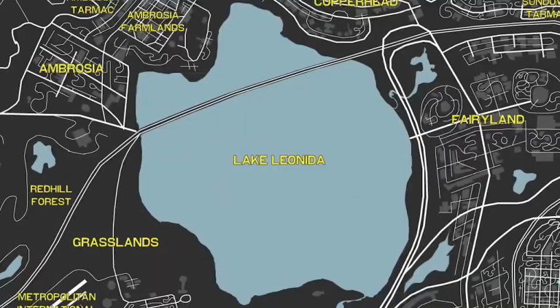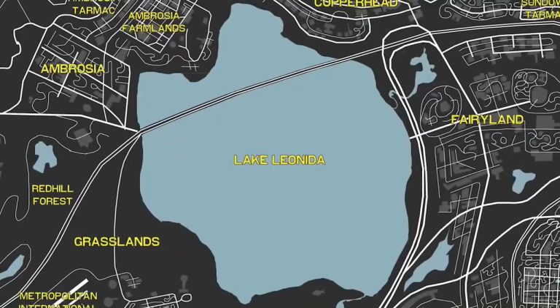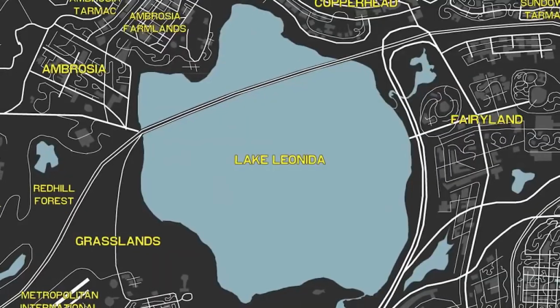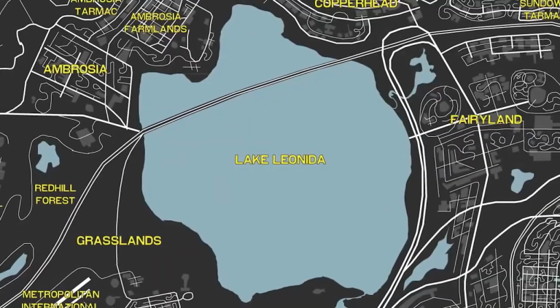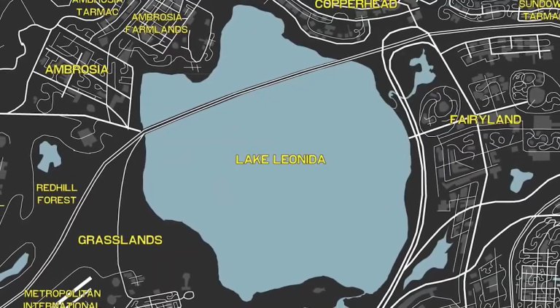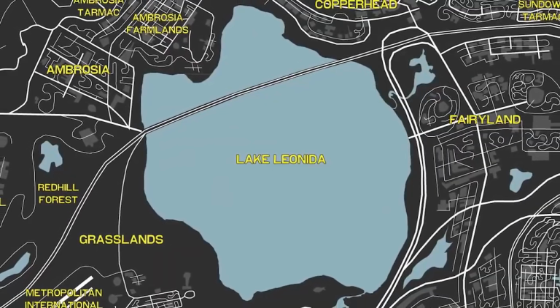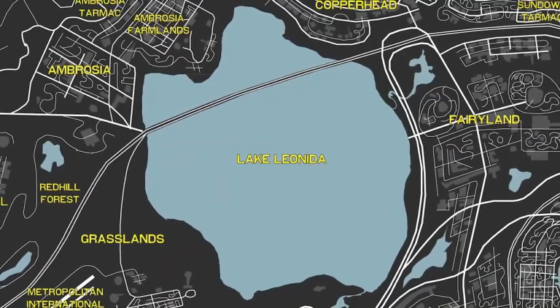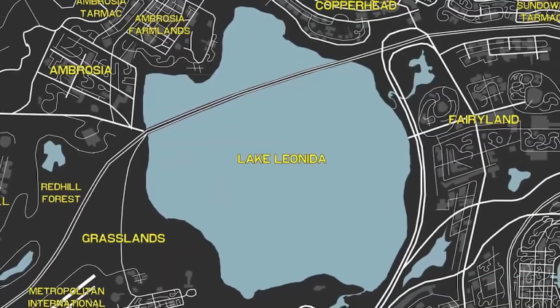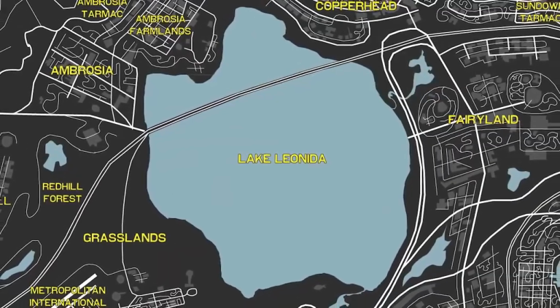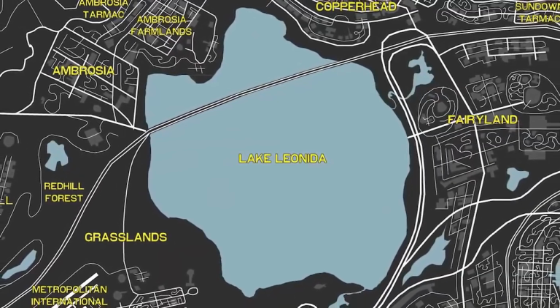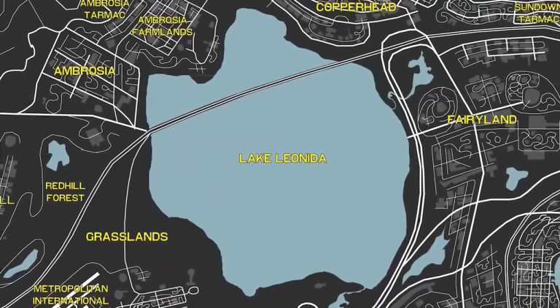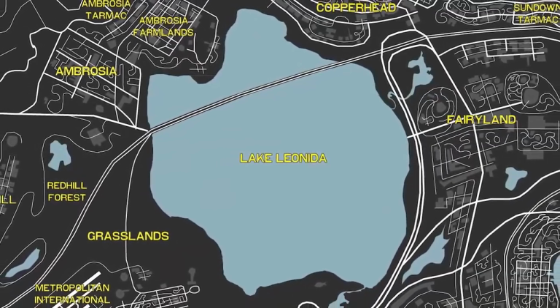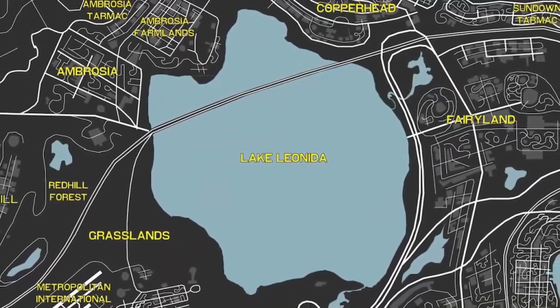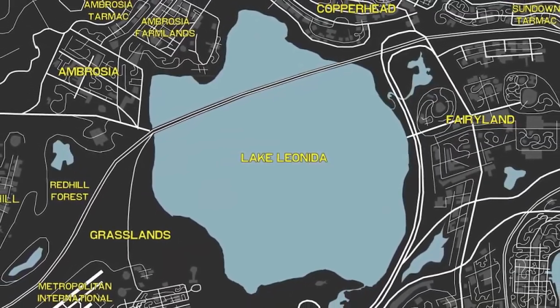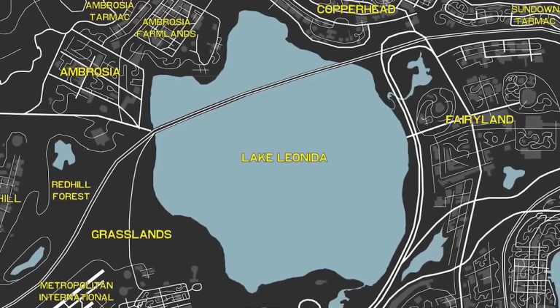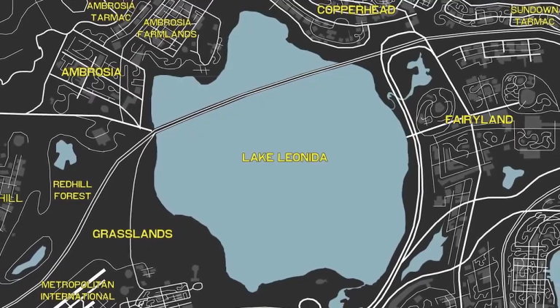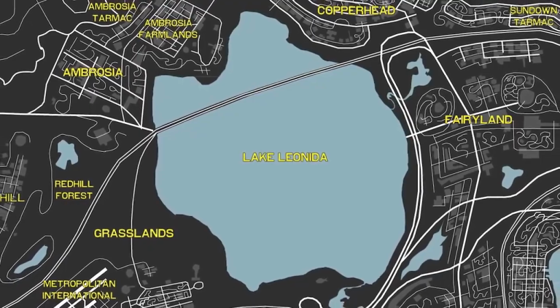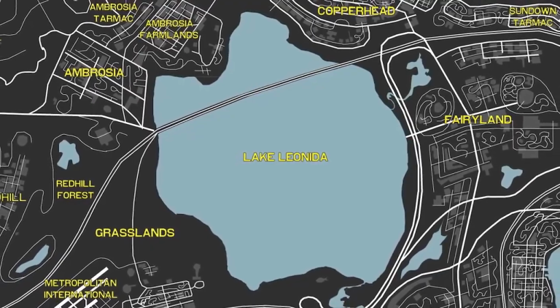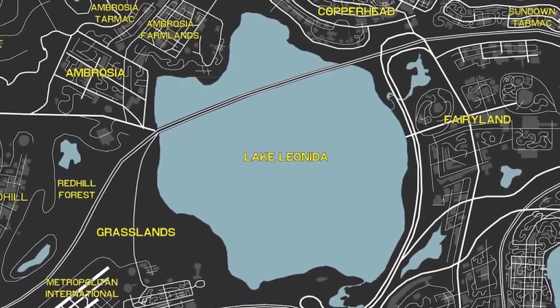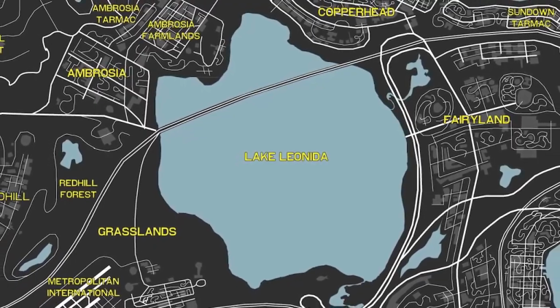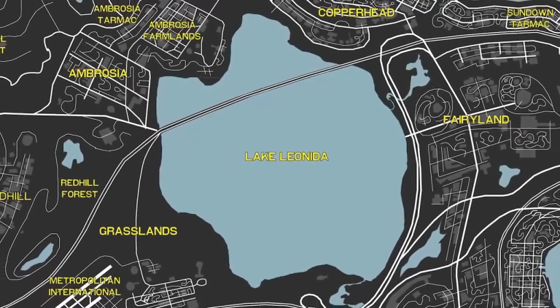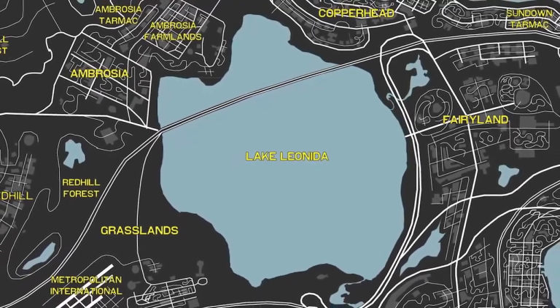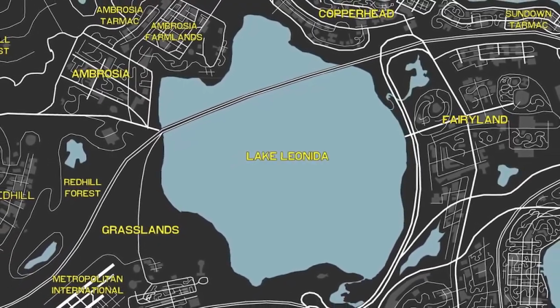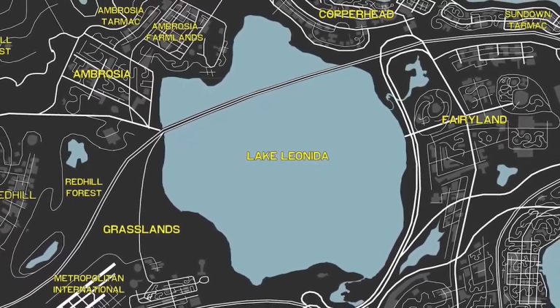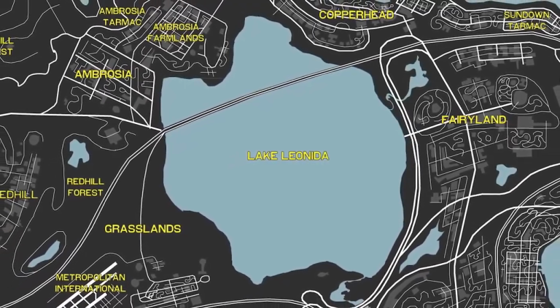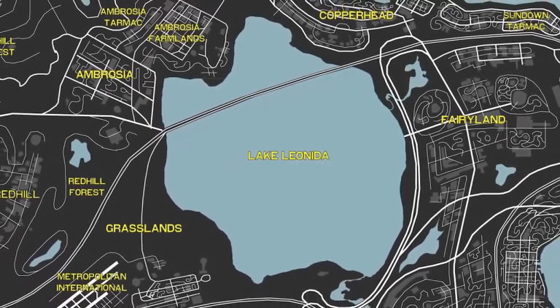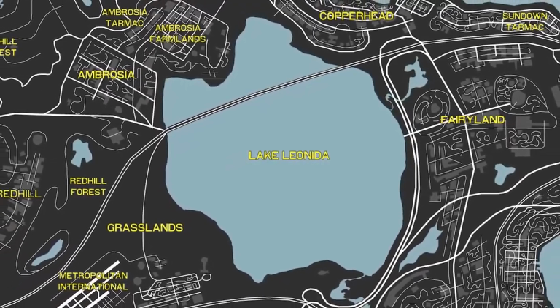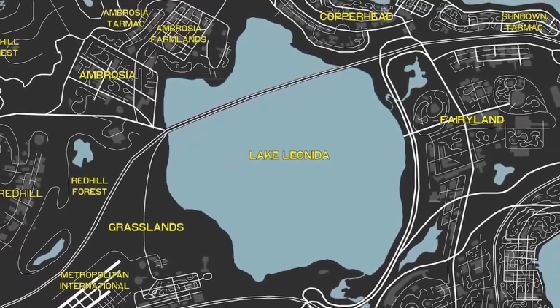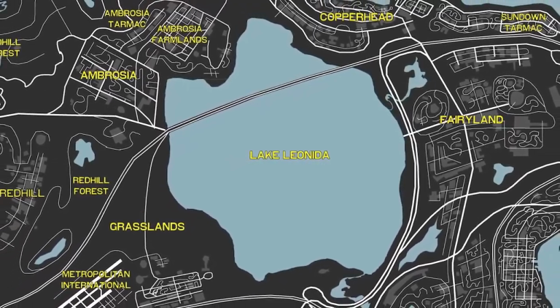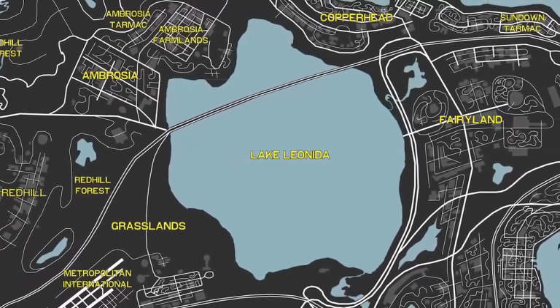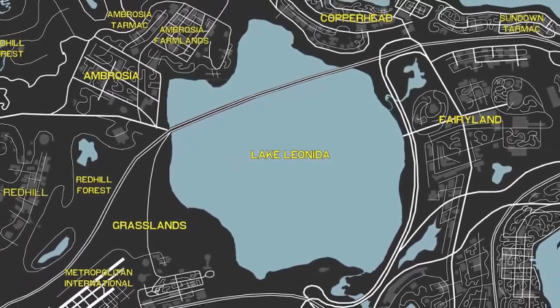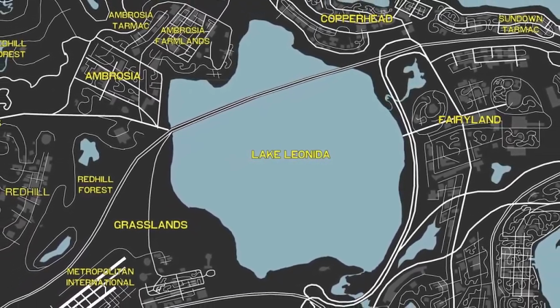Speaking of lakes, there's Lake Leonida — a massive body of water located in the middle of the map — which could hold hidden secrets and Easter eggs.